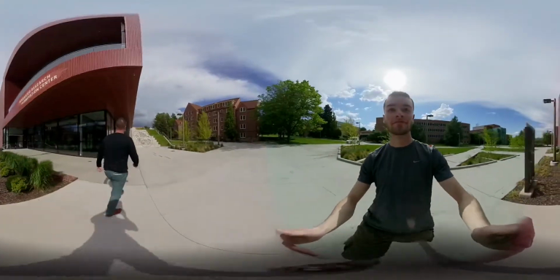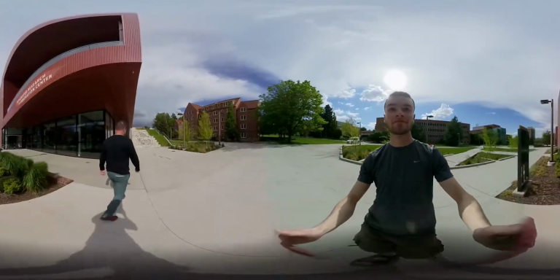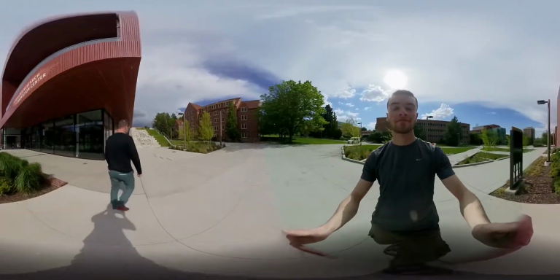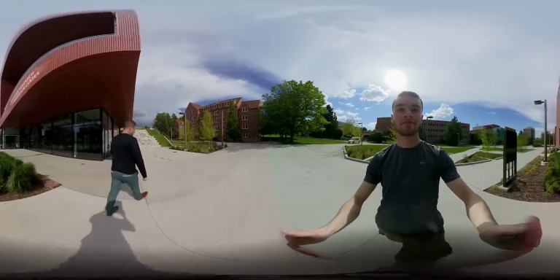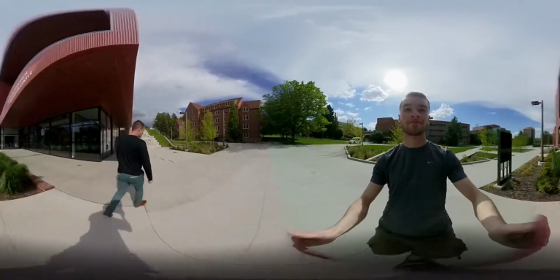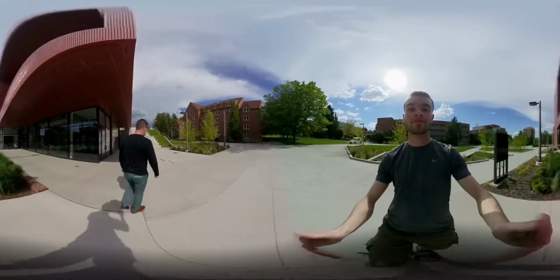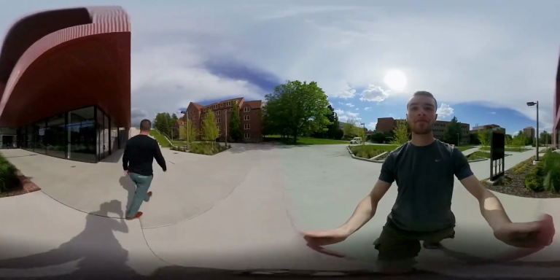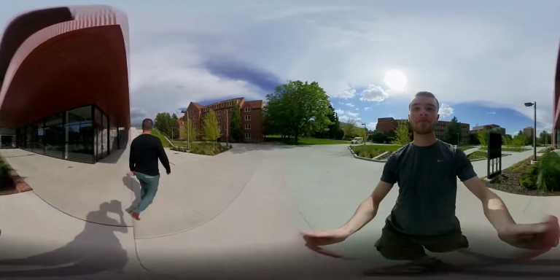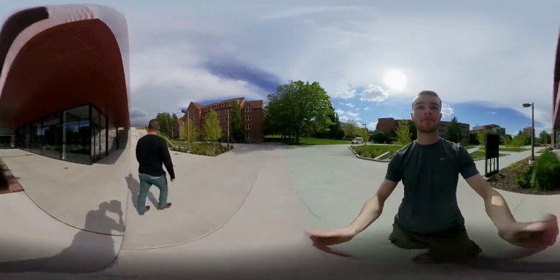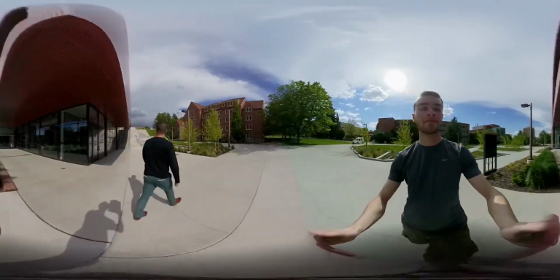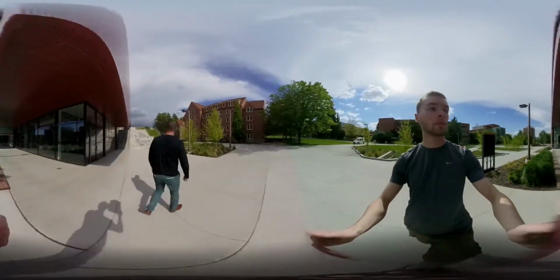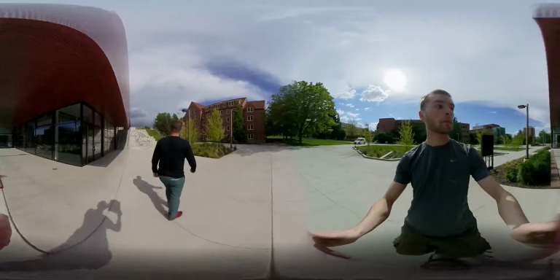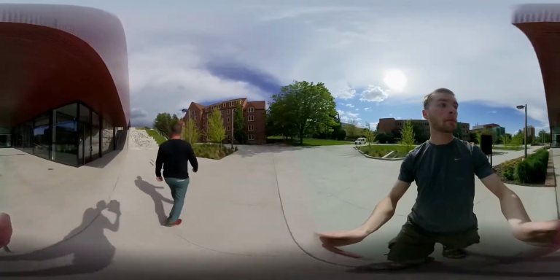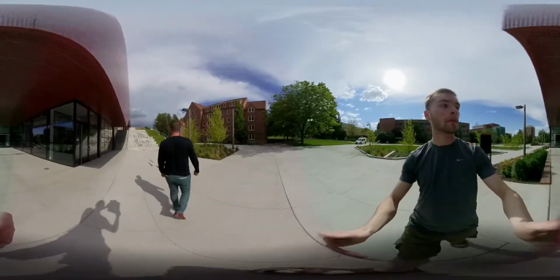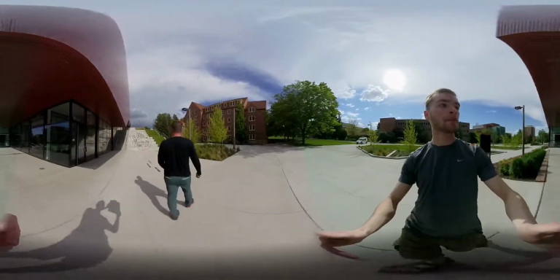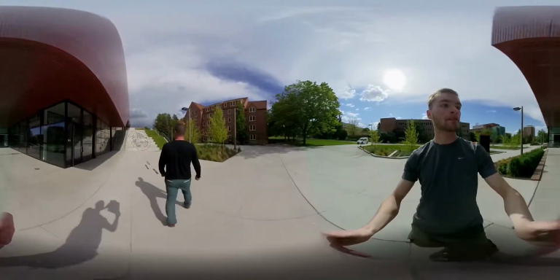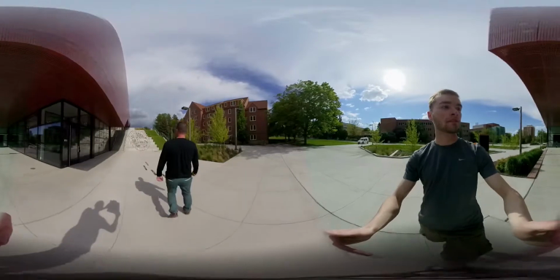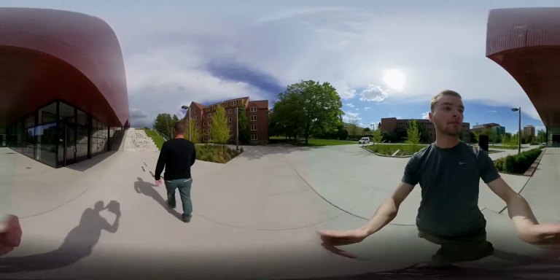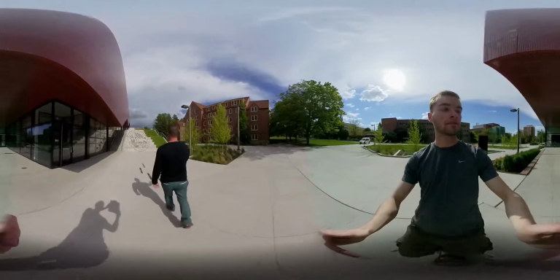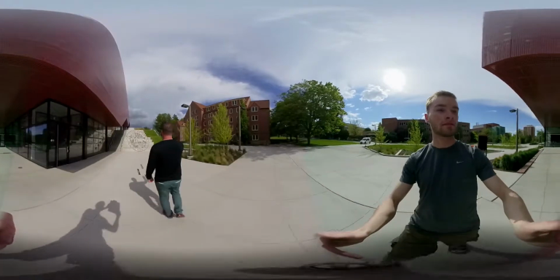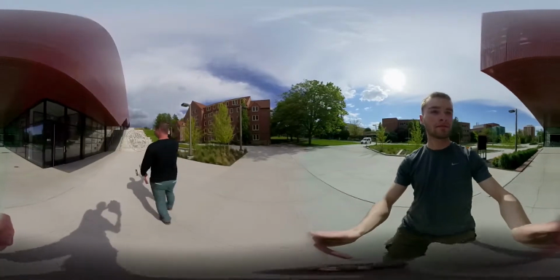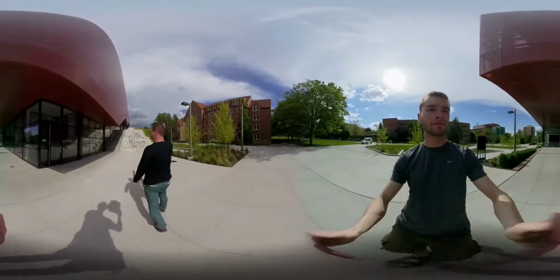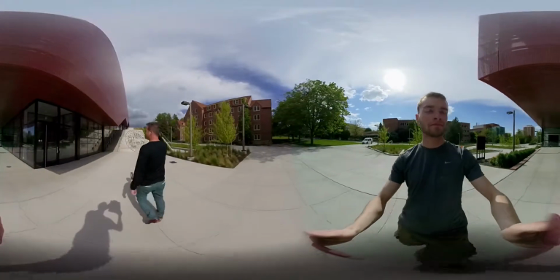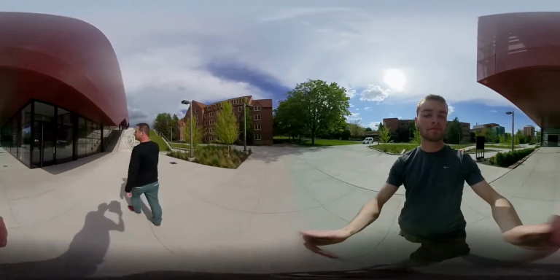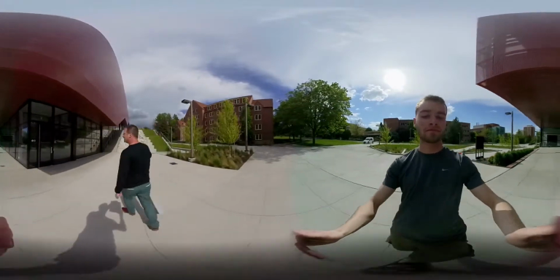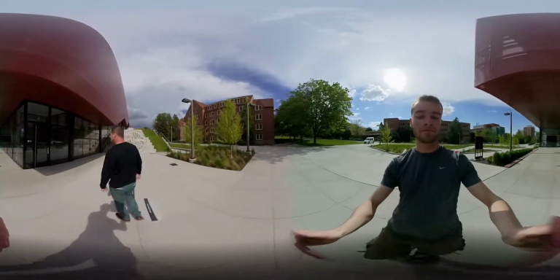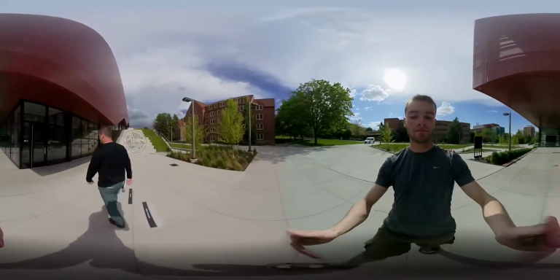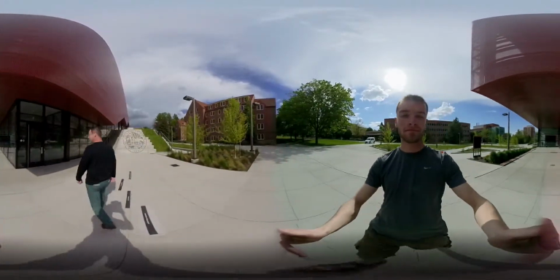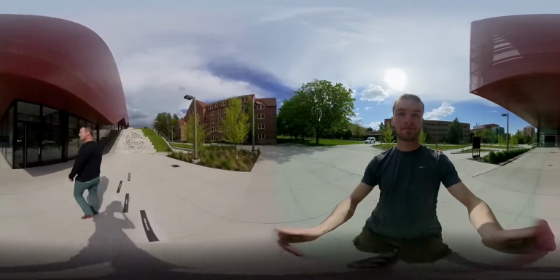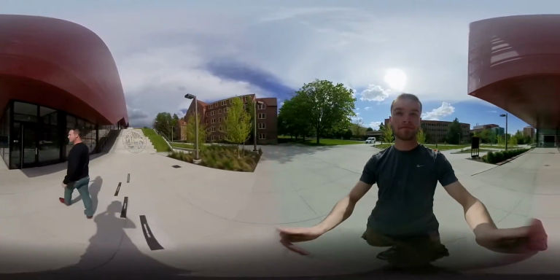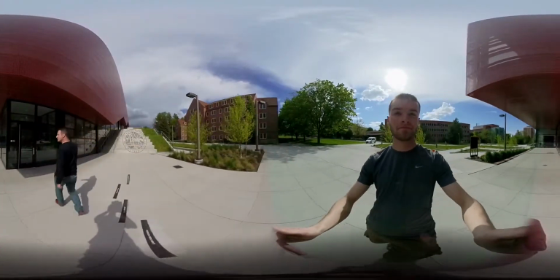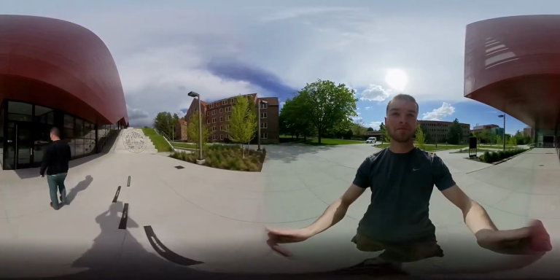This is the University of Idaho logo and stuff like that on the stairs. It's really cool.